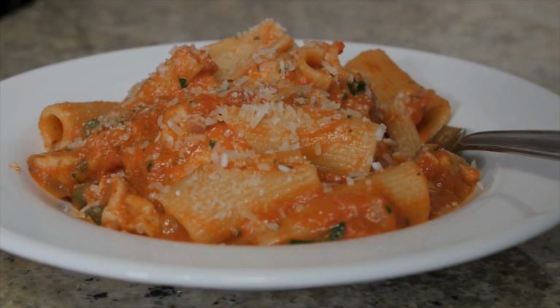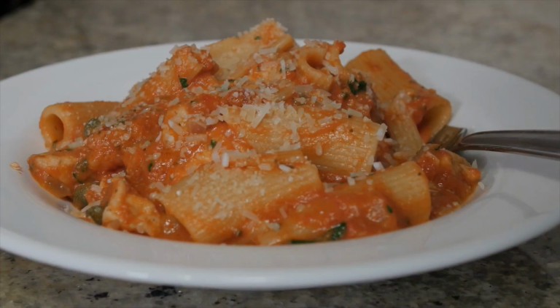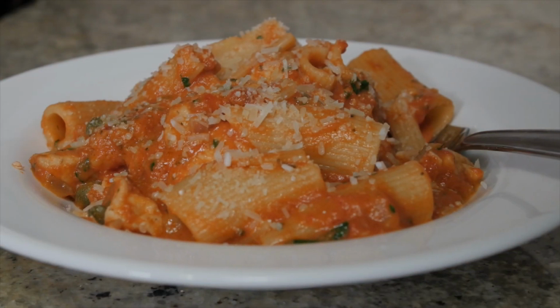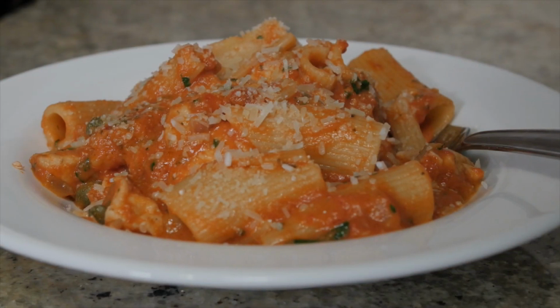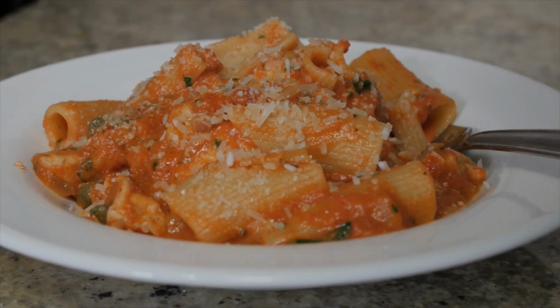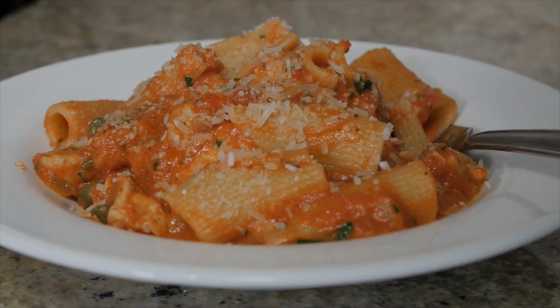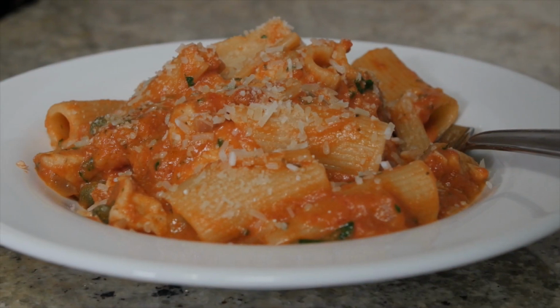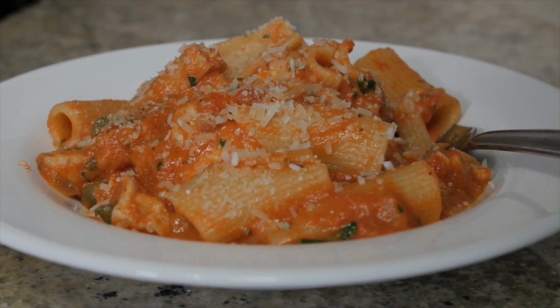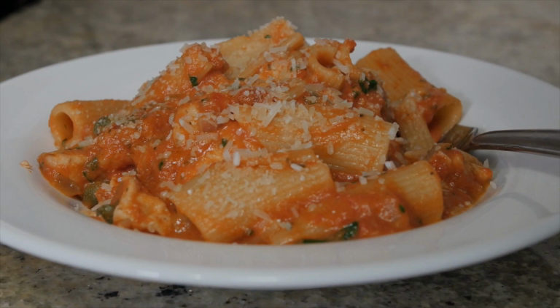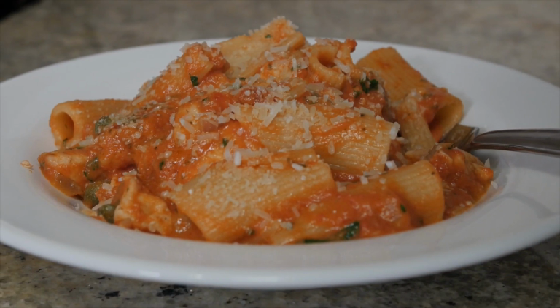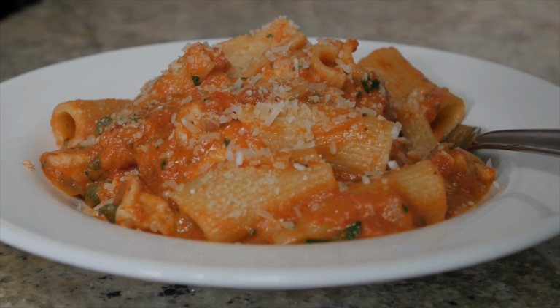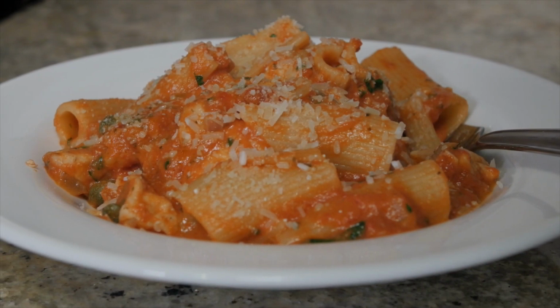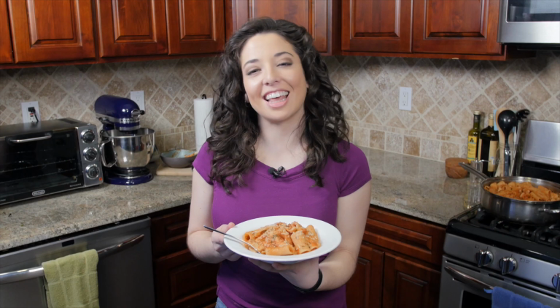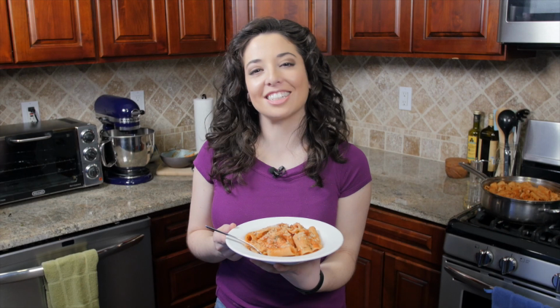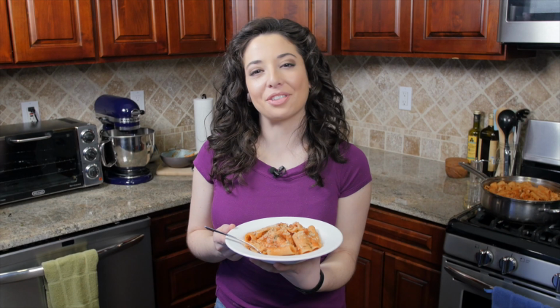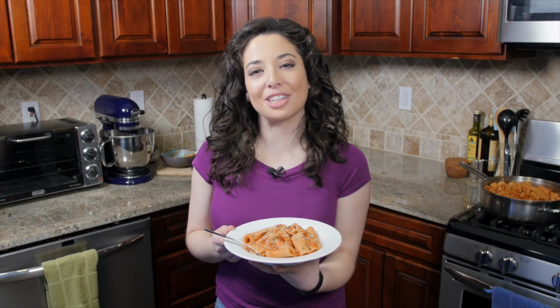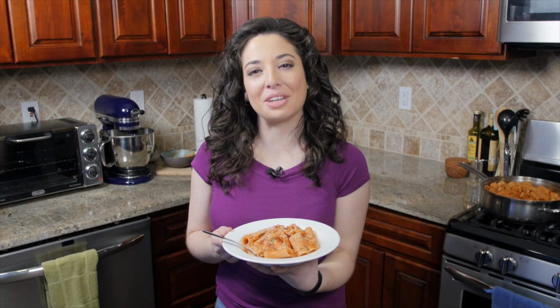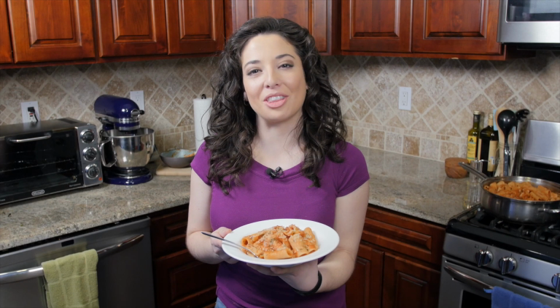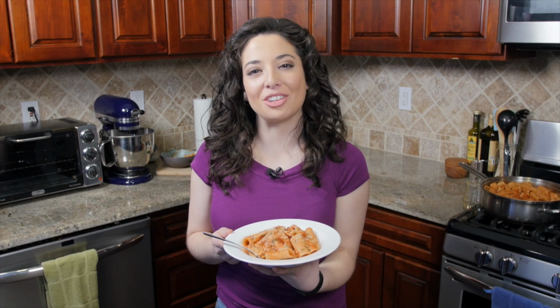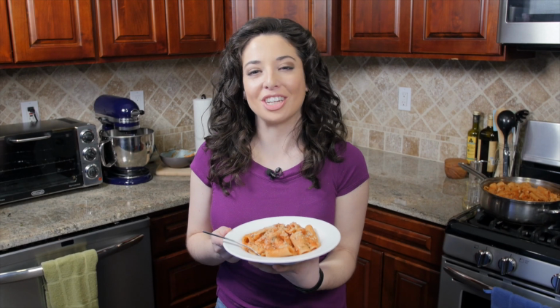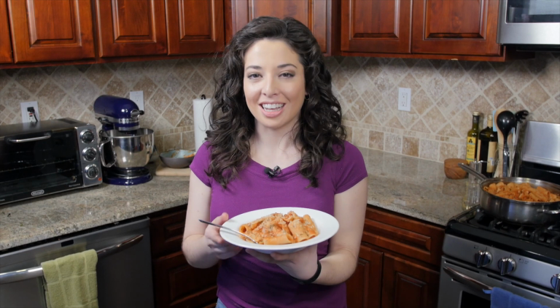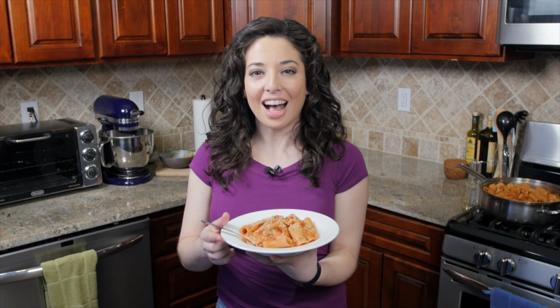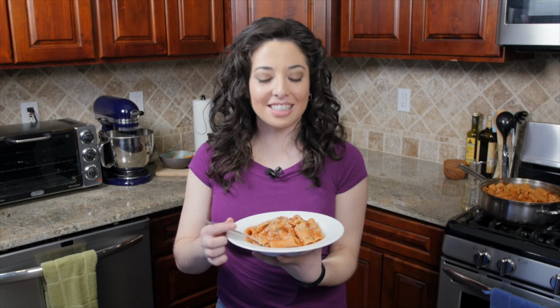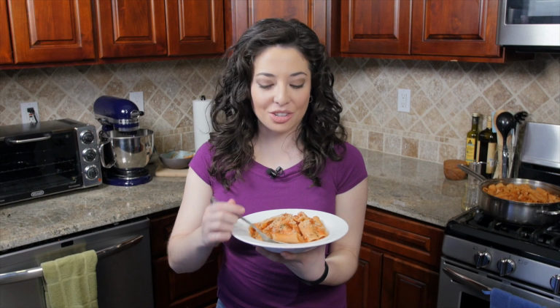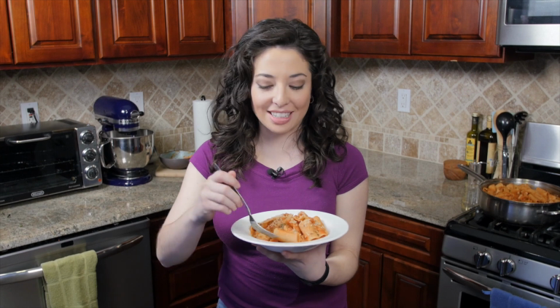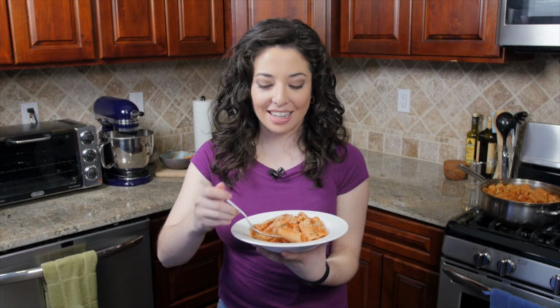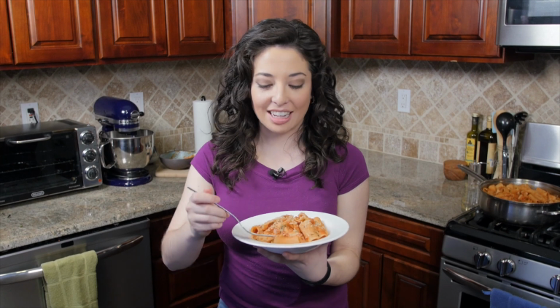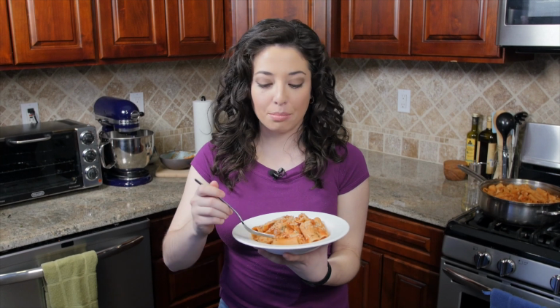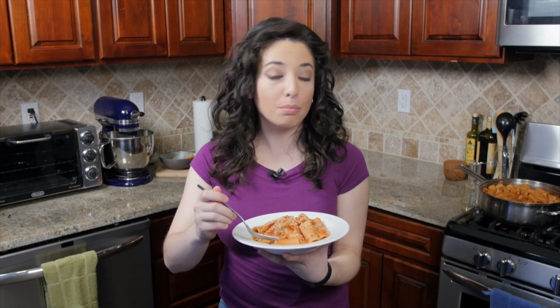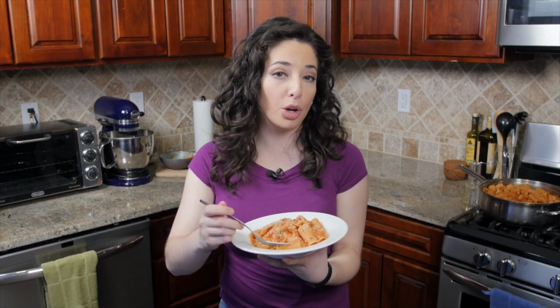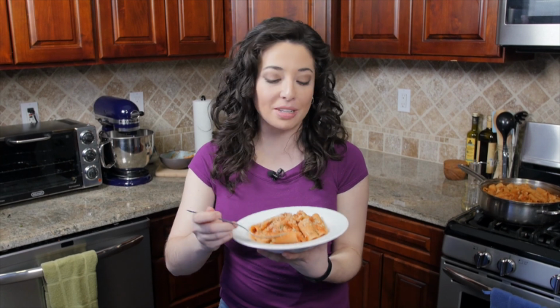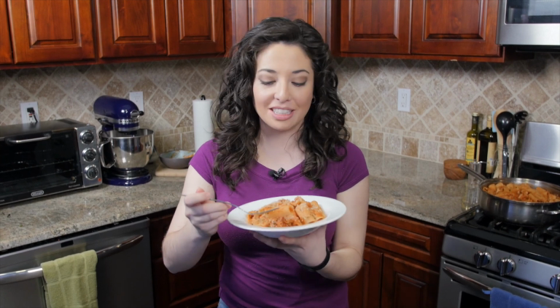There you go, whole meal in one dish. That is it for this week in the Cucina. I'll see you guys next time. Bon Appetit!